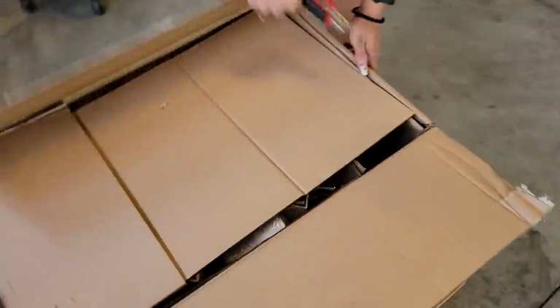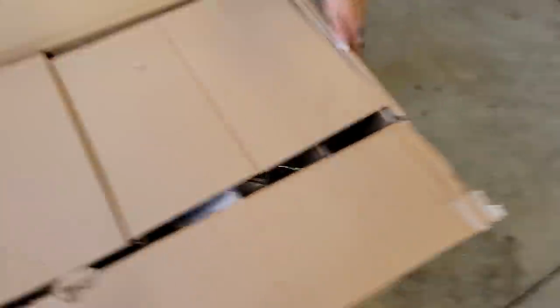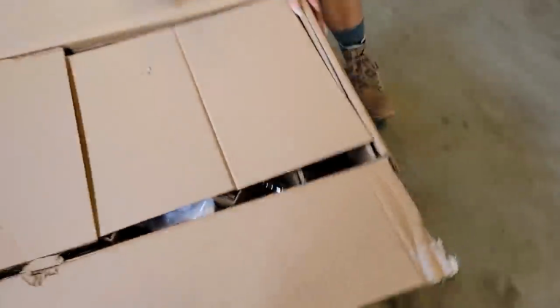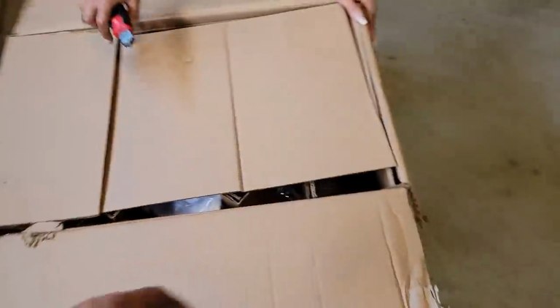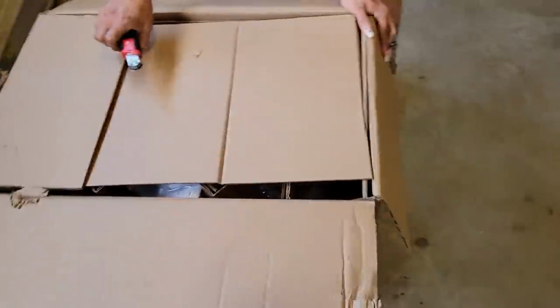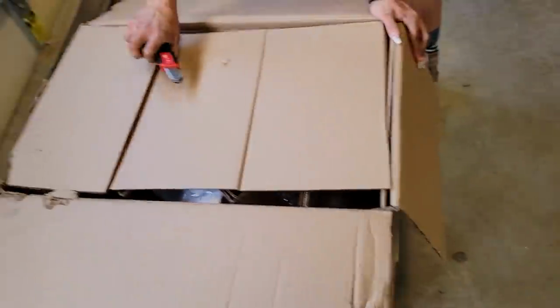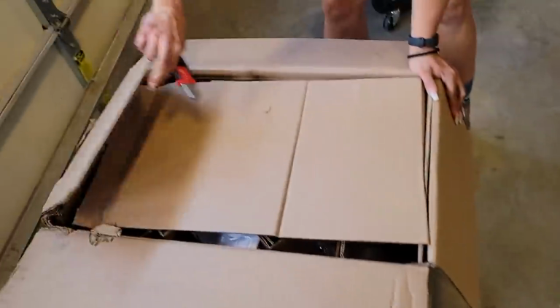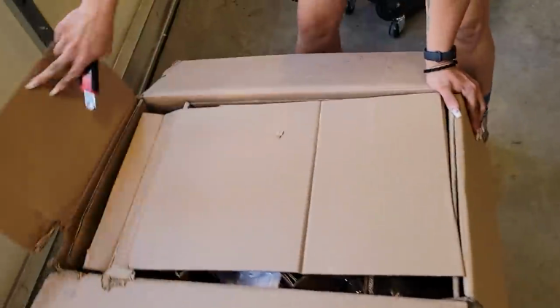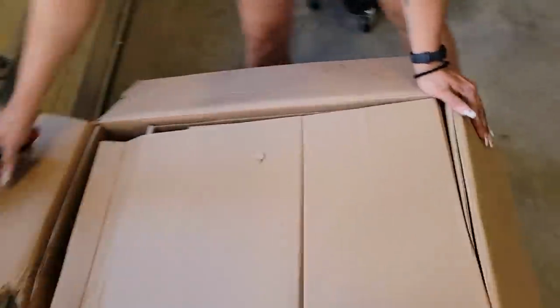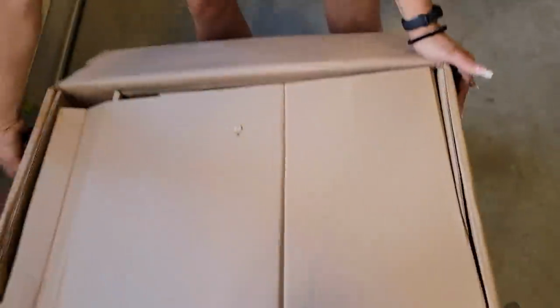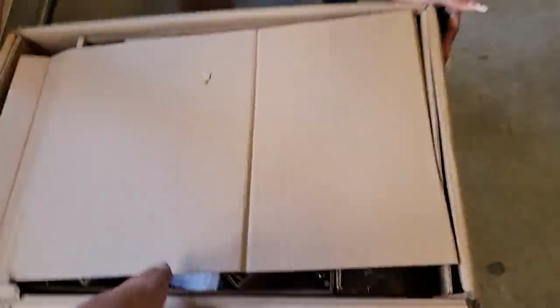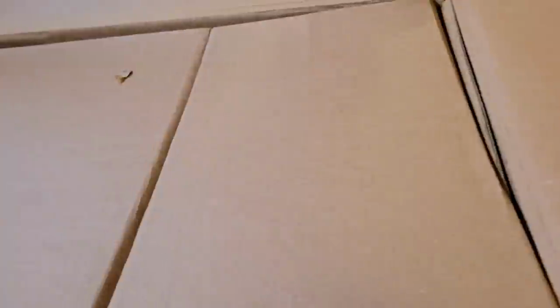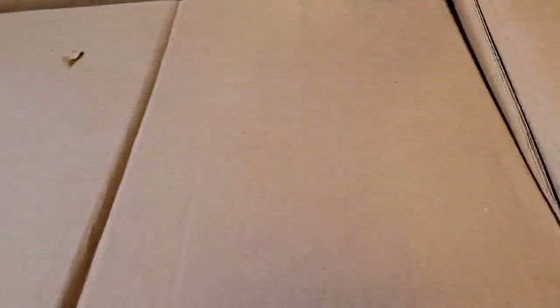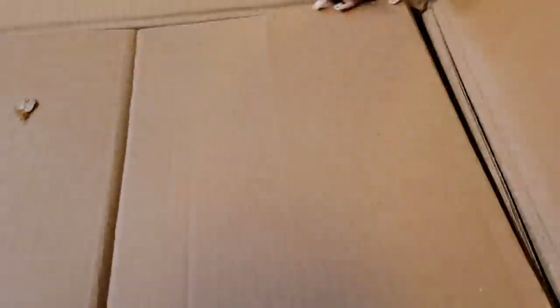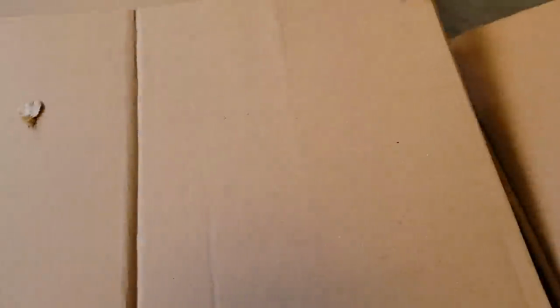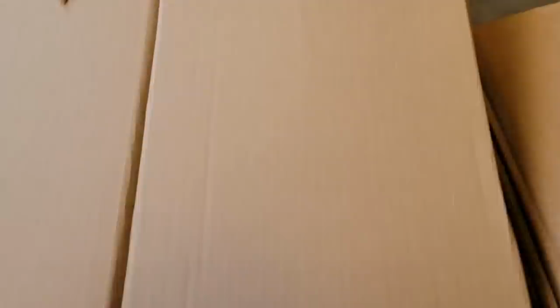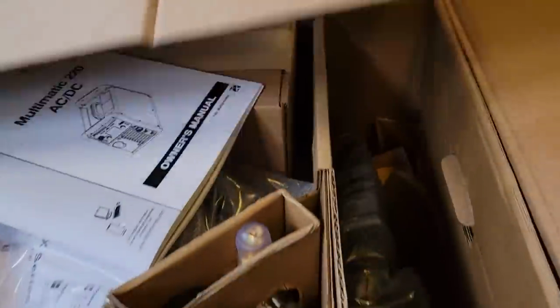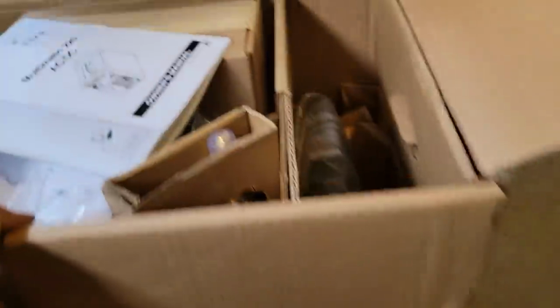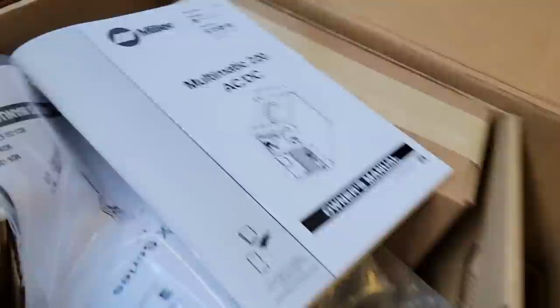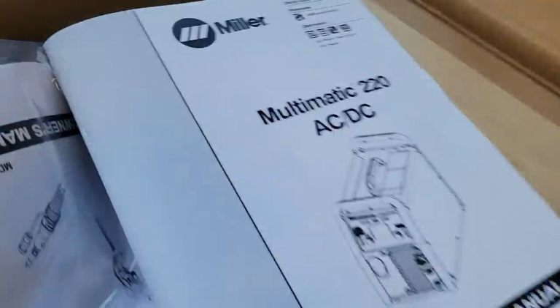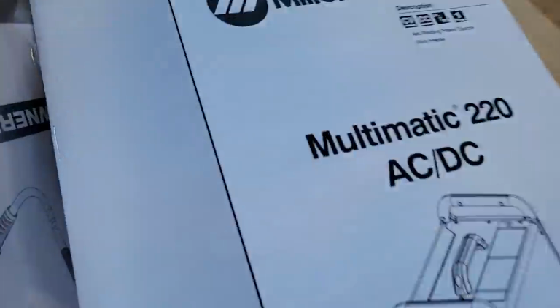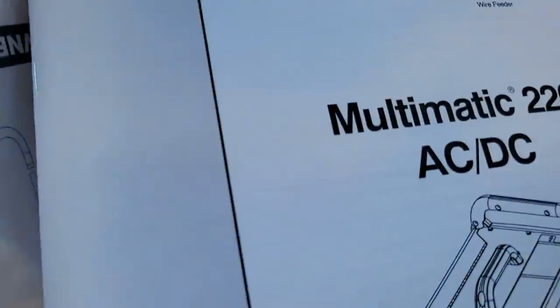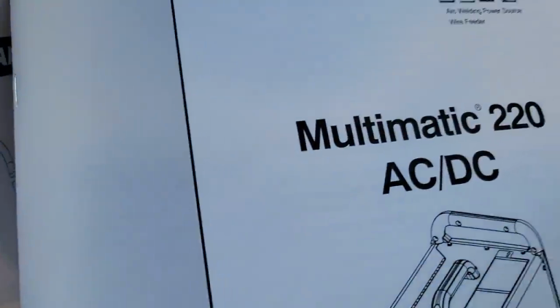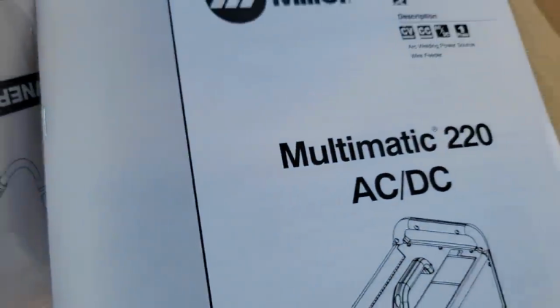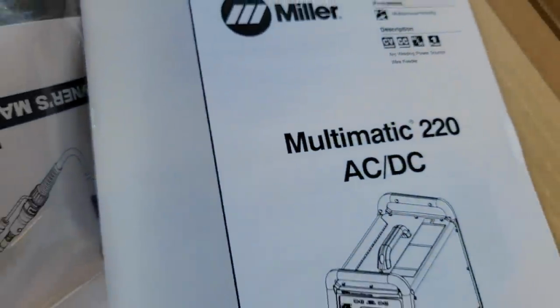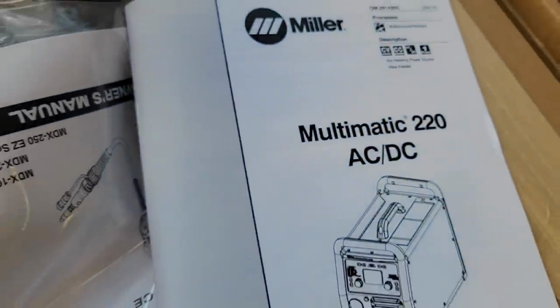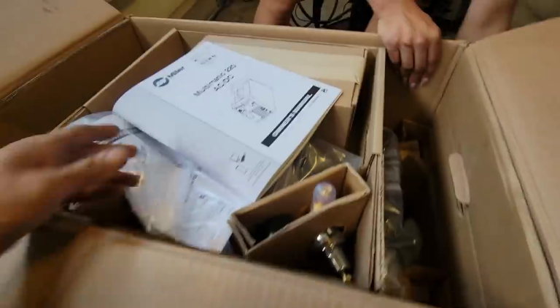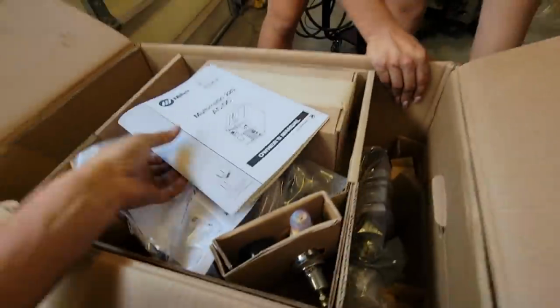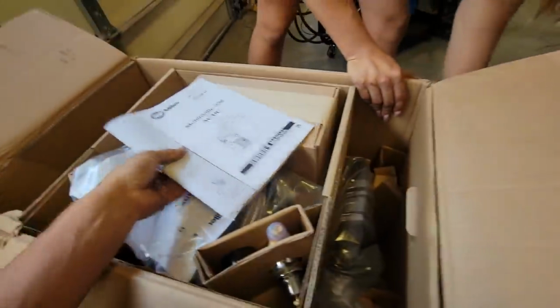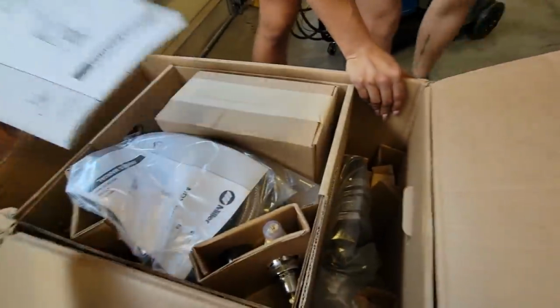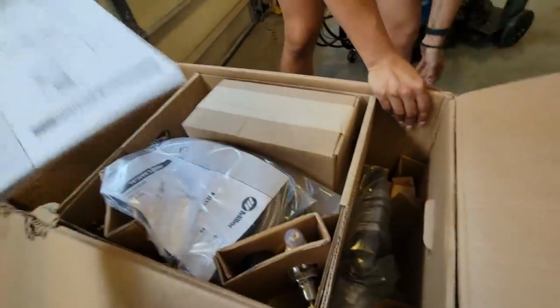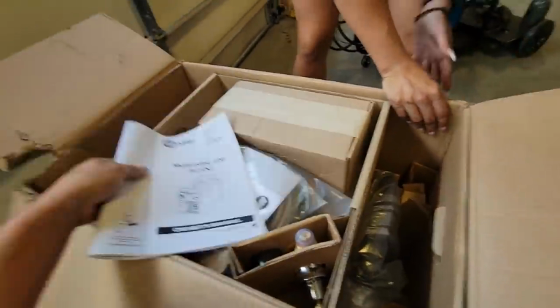All we have is this little Odyssey battery. I'm going to add another one — we're going to run duals. That's next on the list, but it's not the priority. Priority is getting this thing back up and running for Trail Hero, which shouldn't take too much more time.